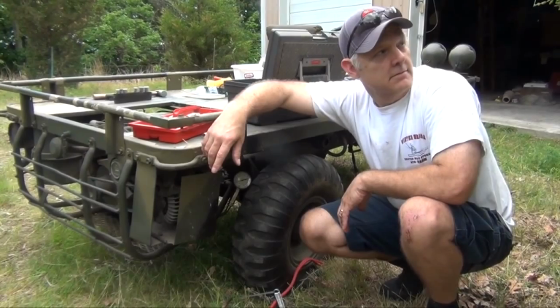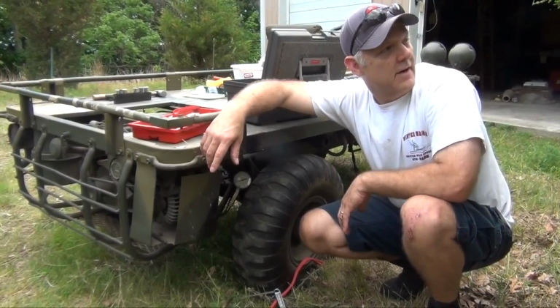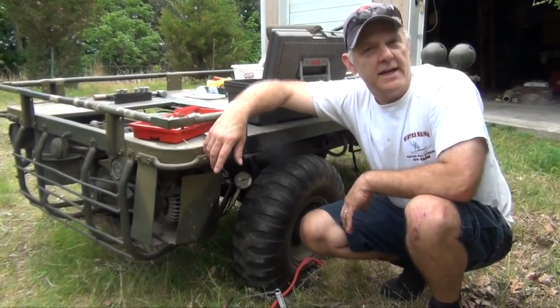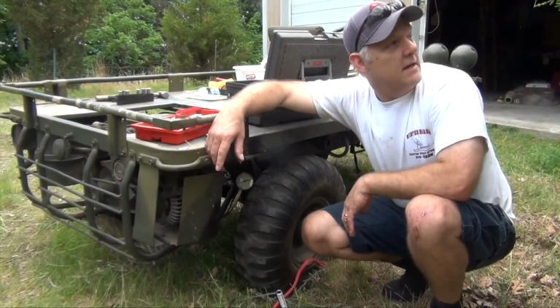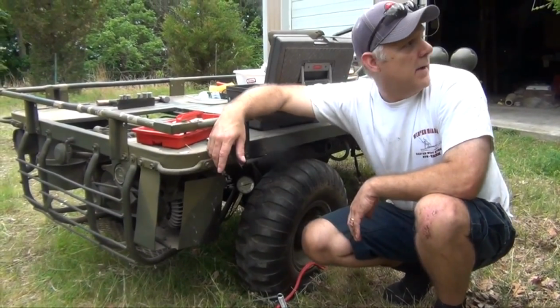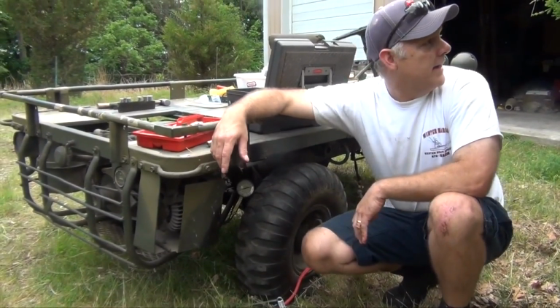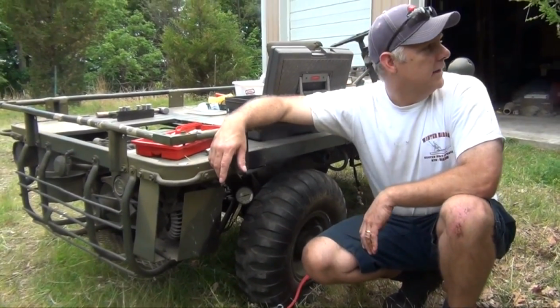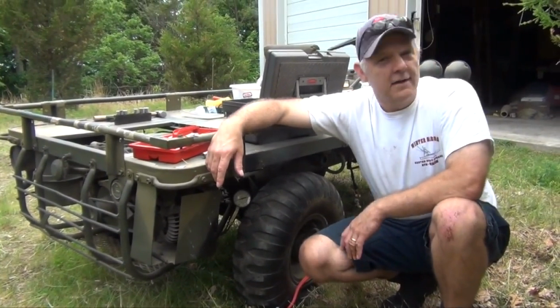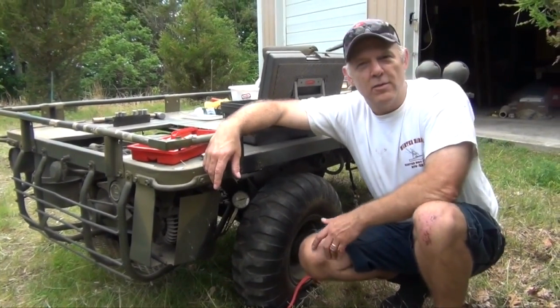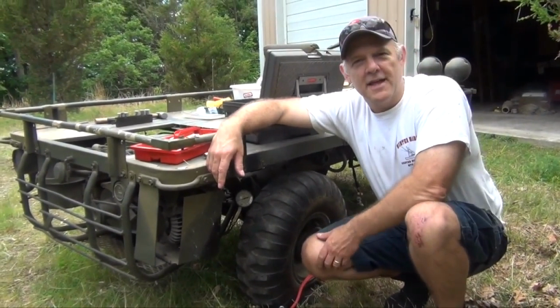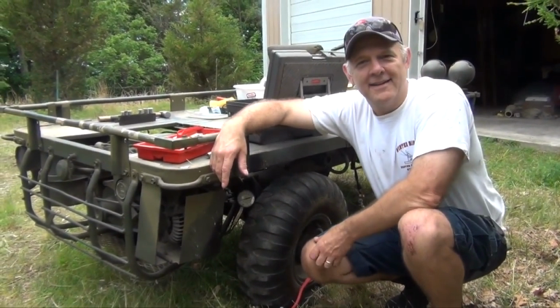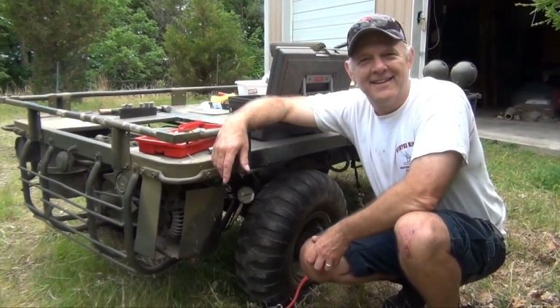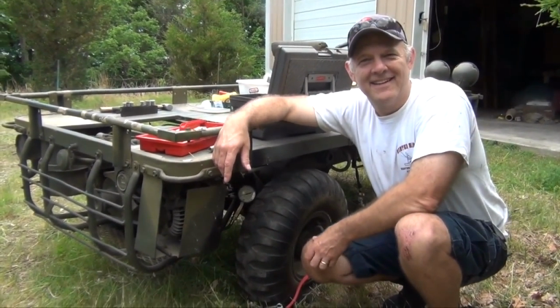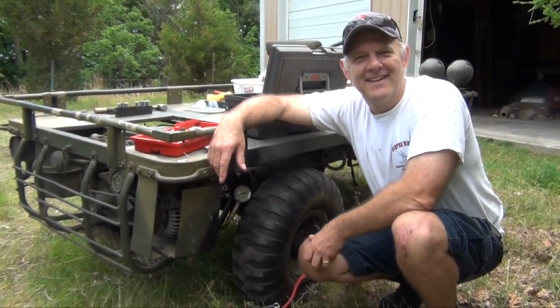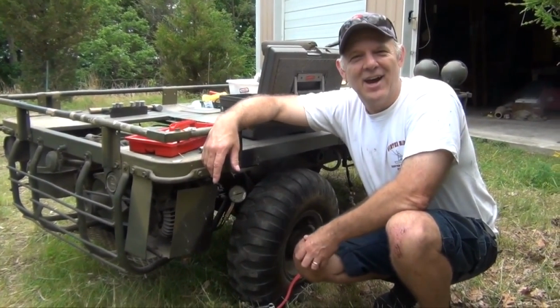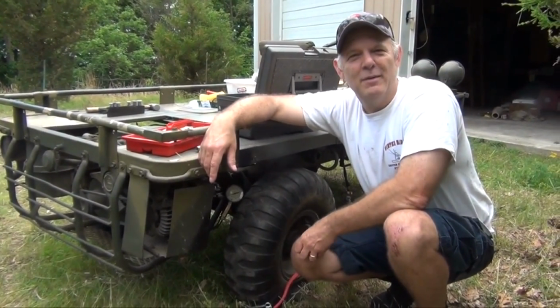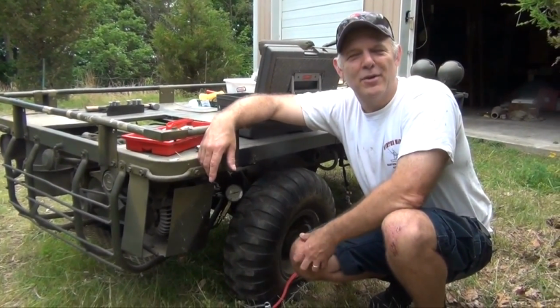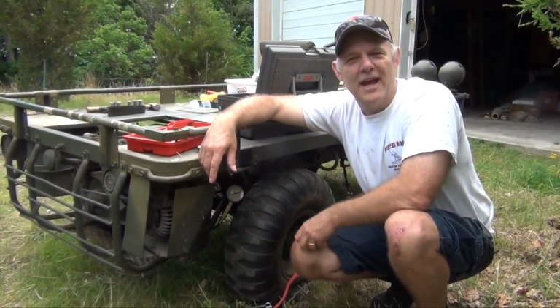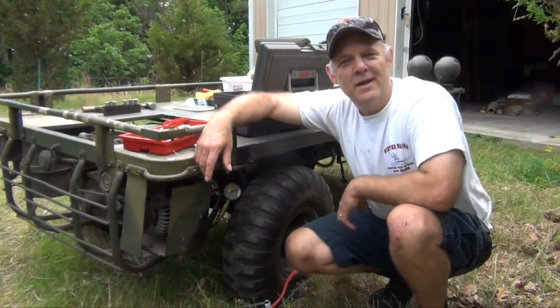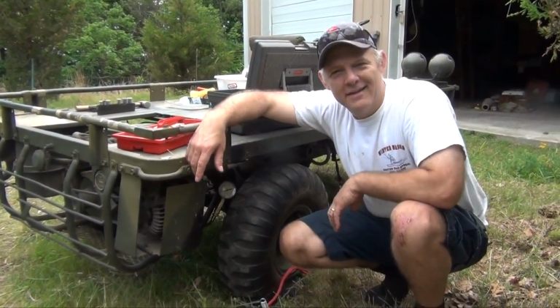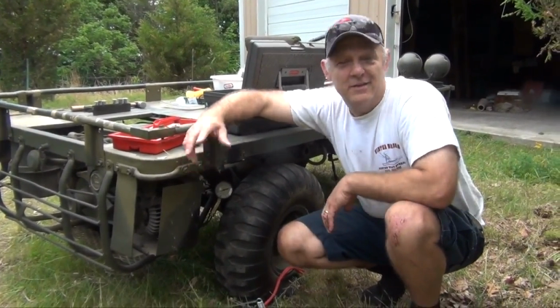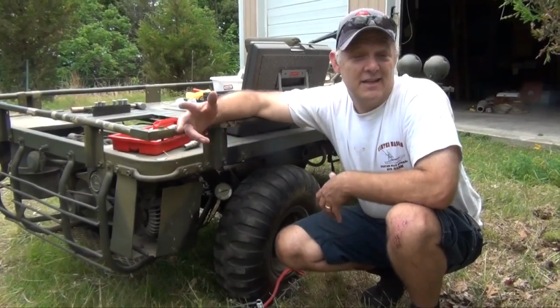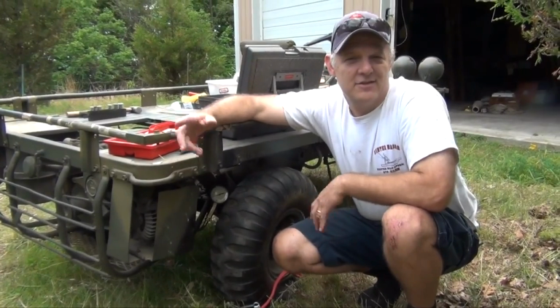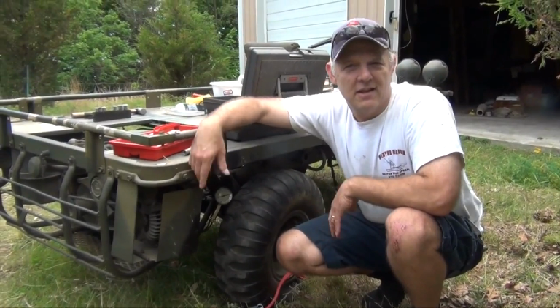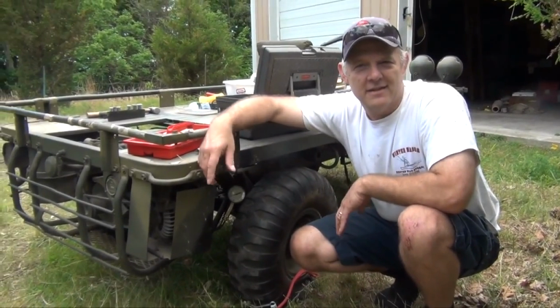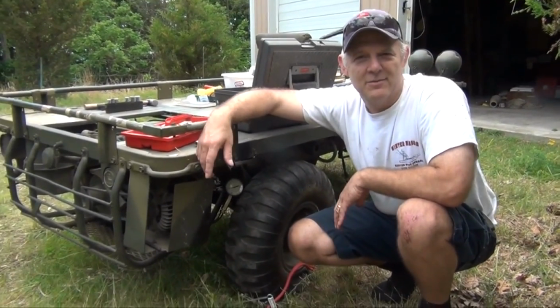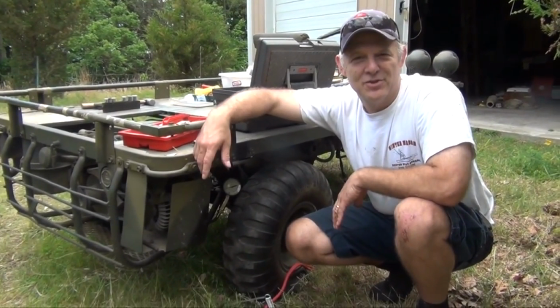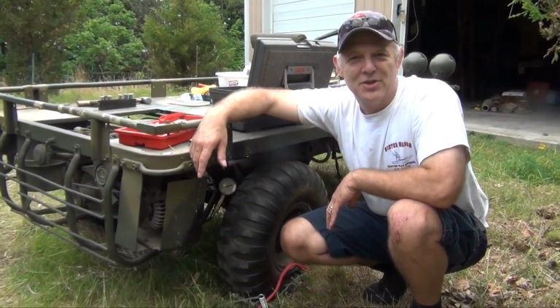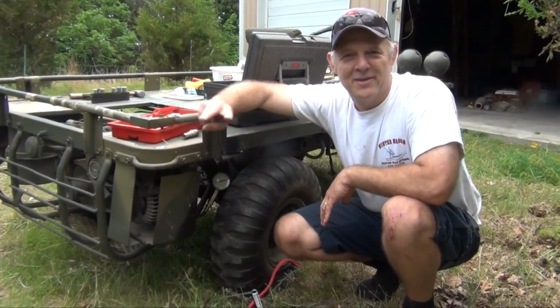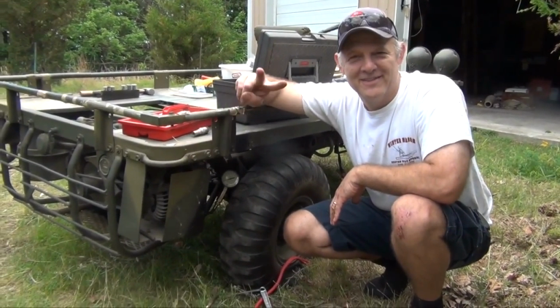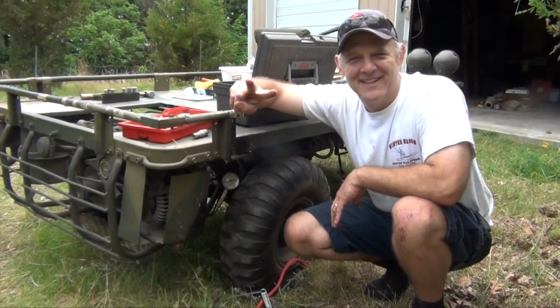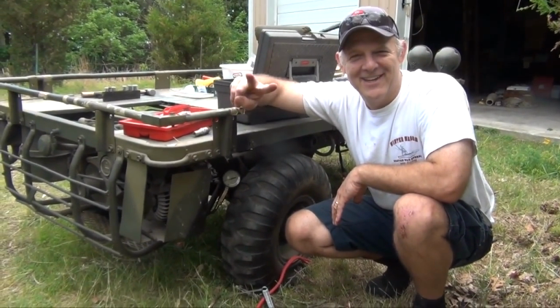A hummingbird came by — I think that's good luck in some cultures. Anyway, see you later.